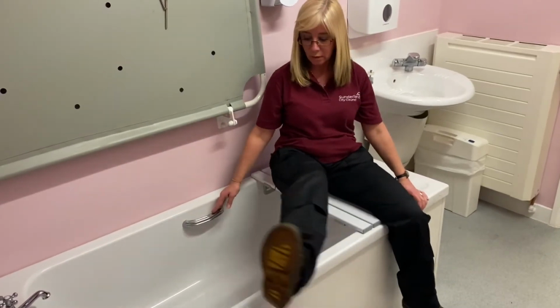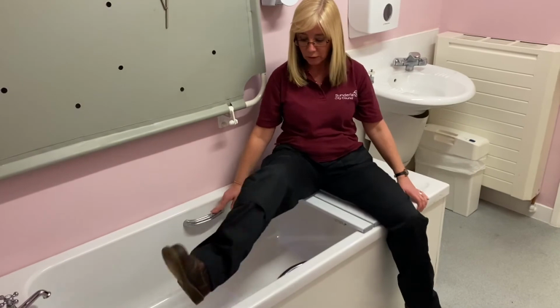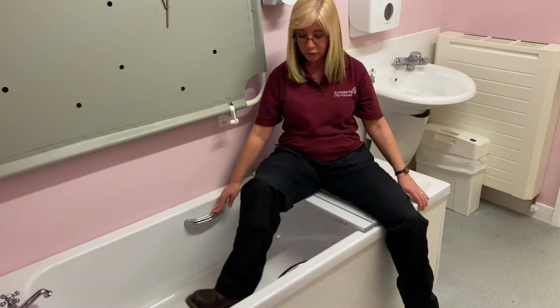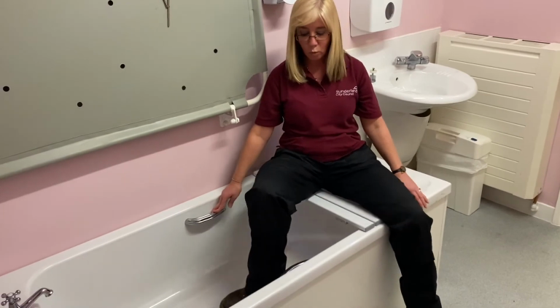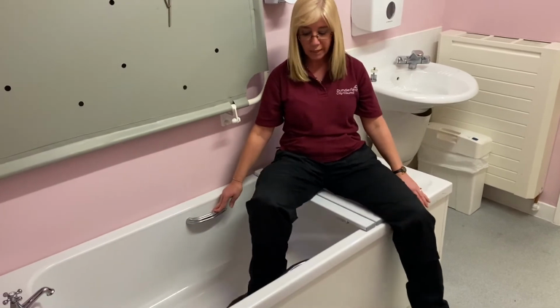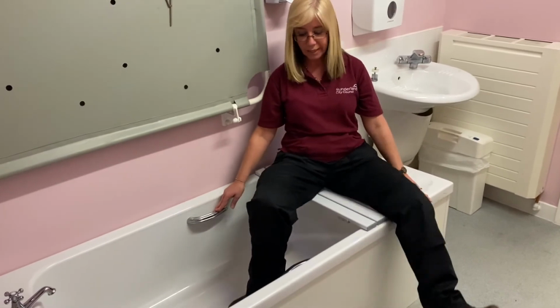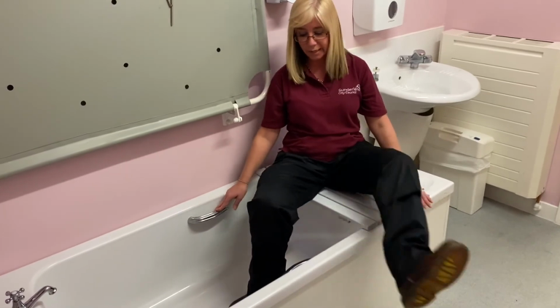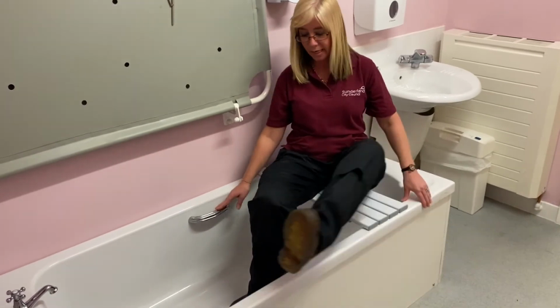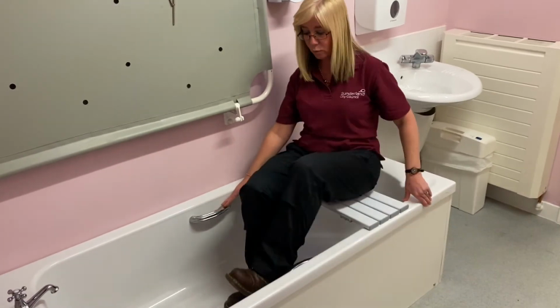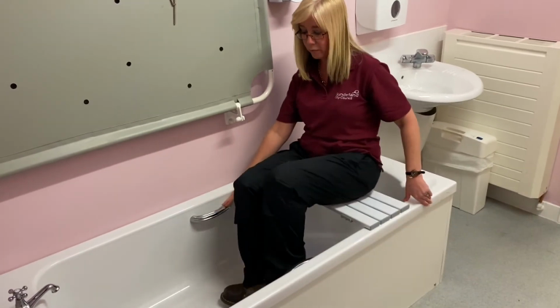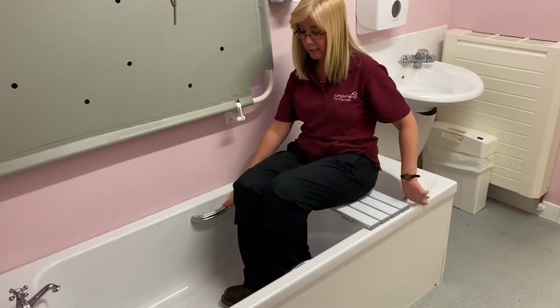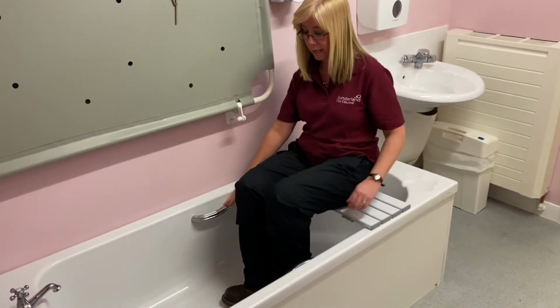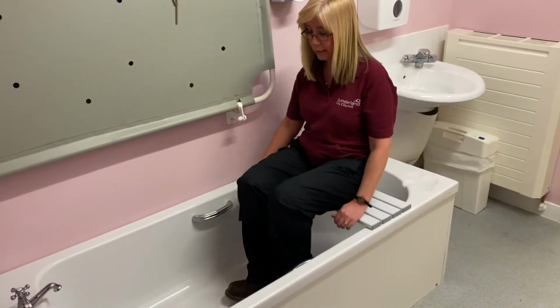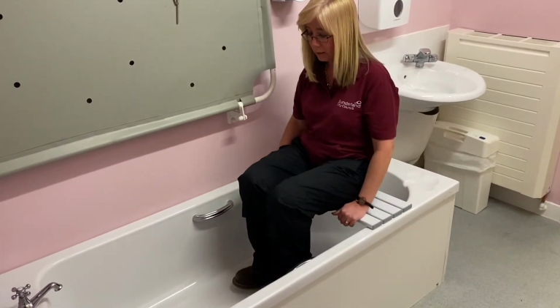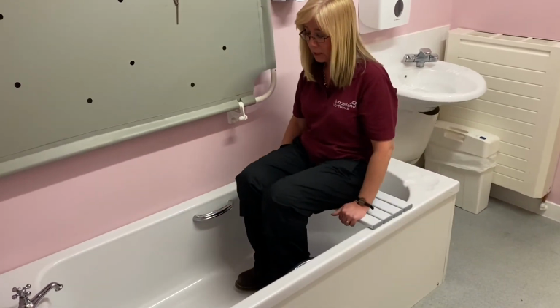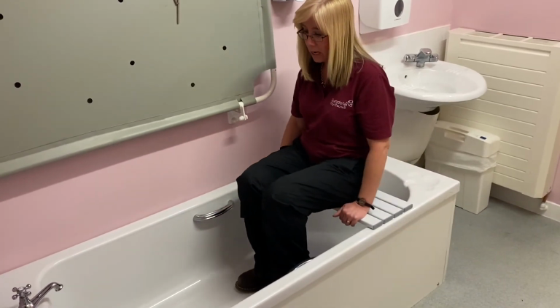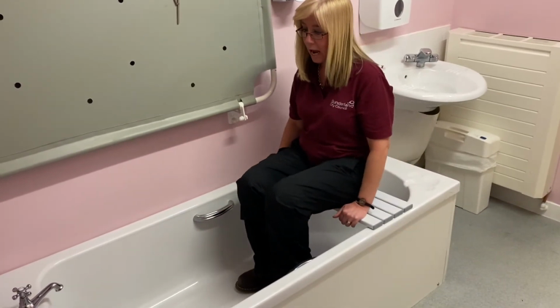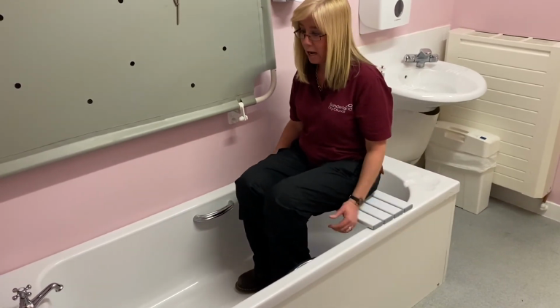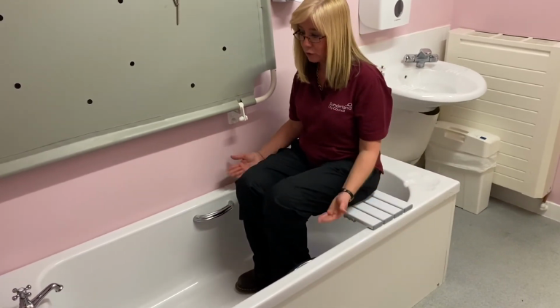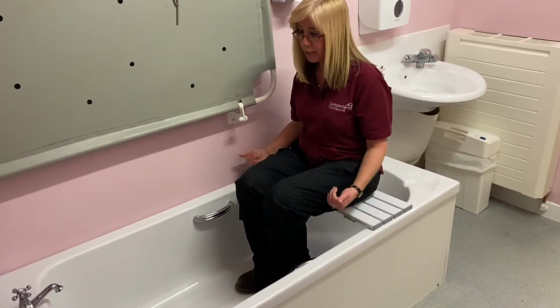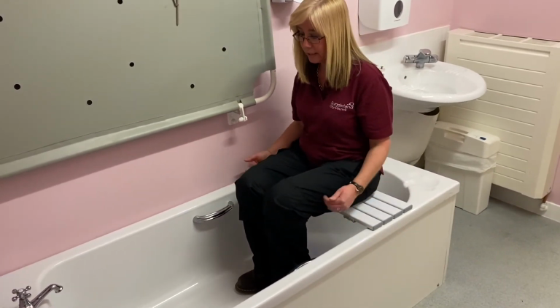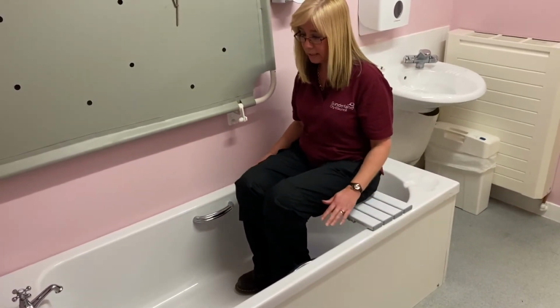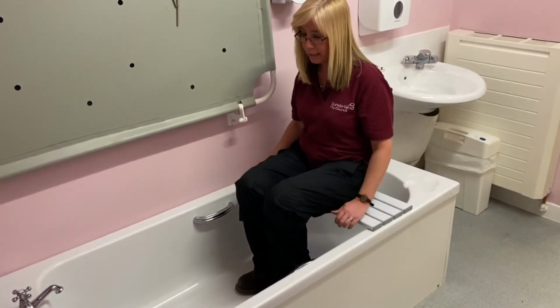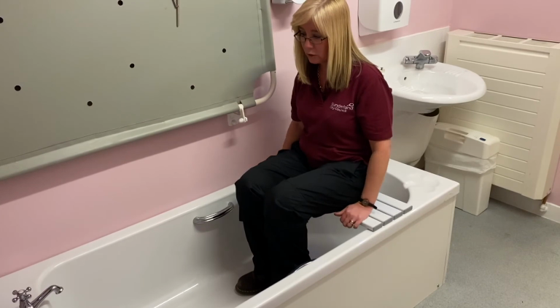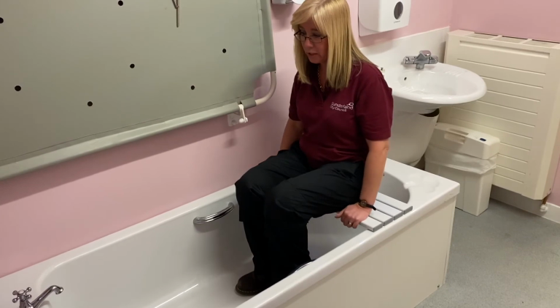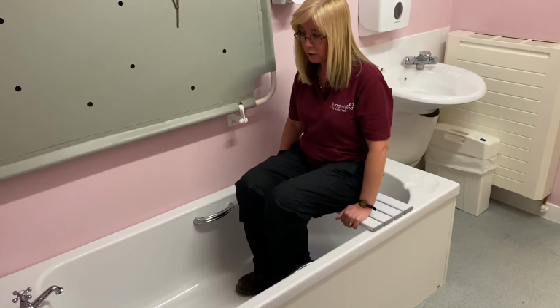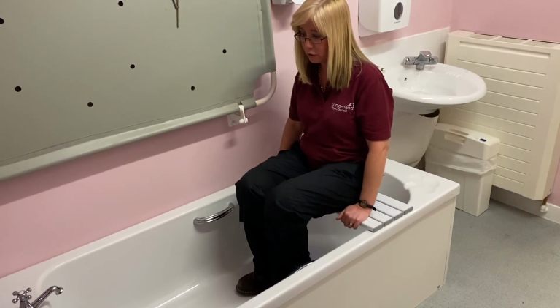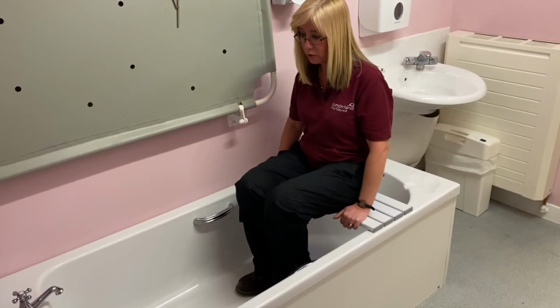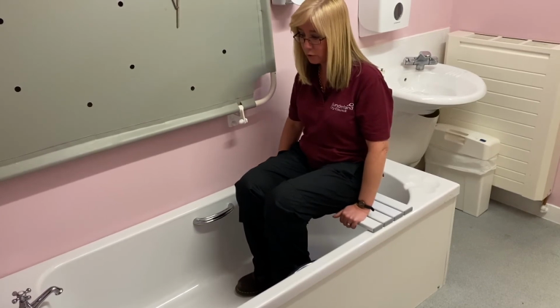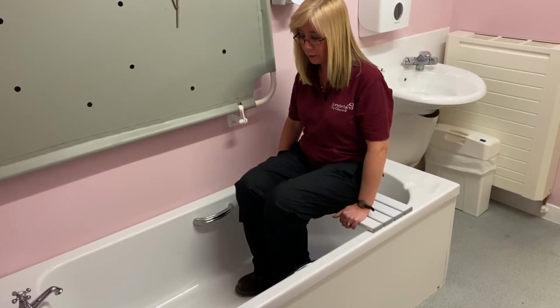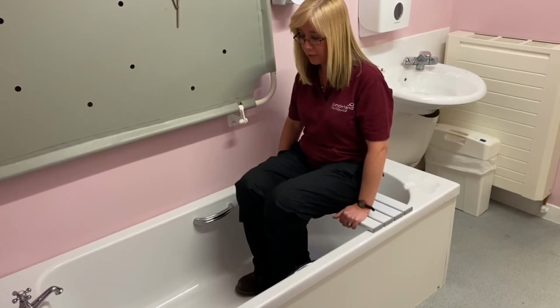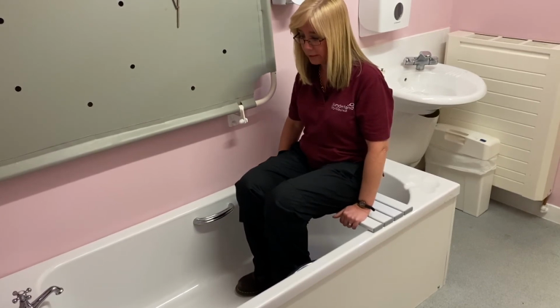Lifting one leg at a time over the side, you would sit in a seated position using your shower facilities.